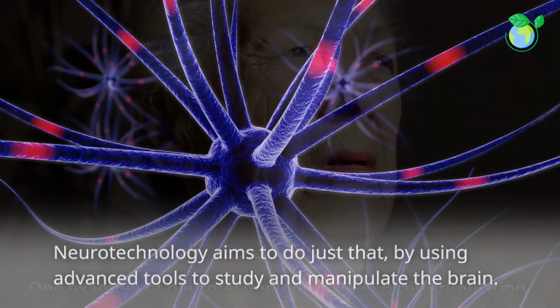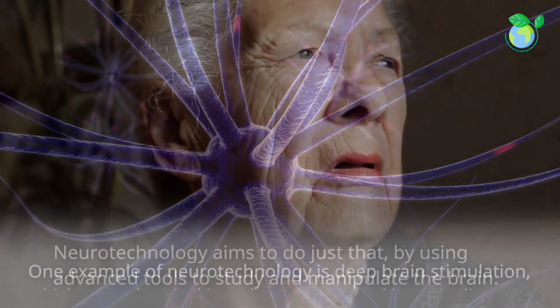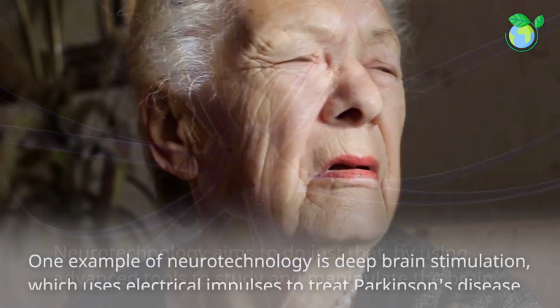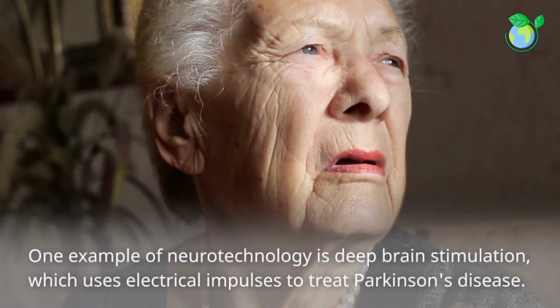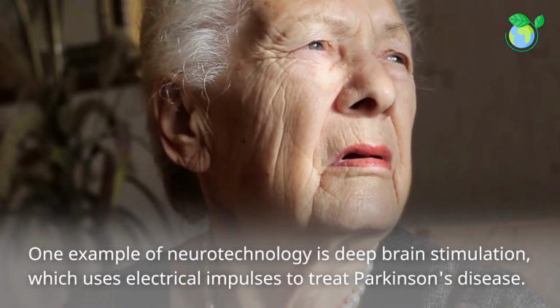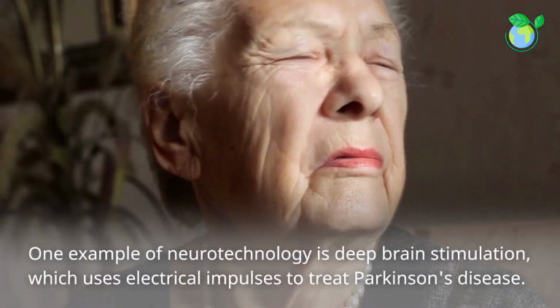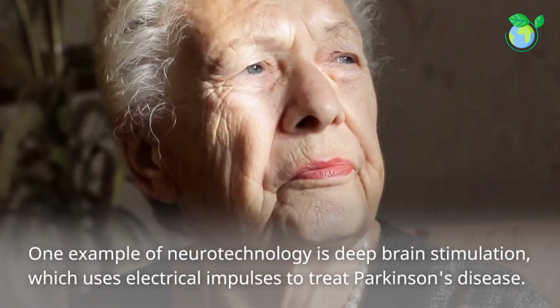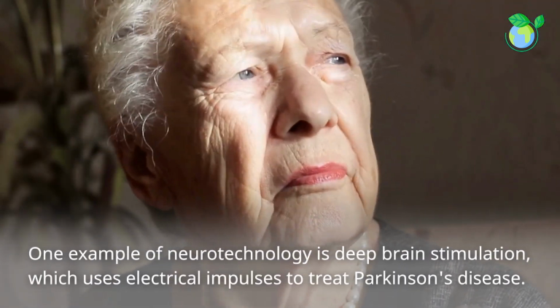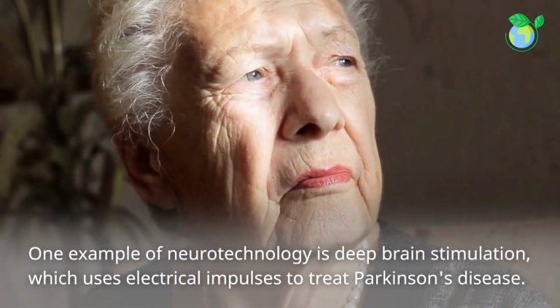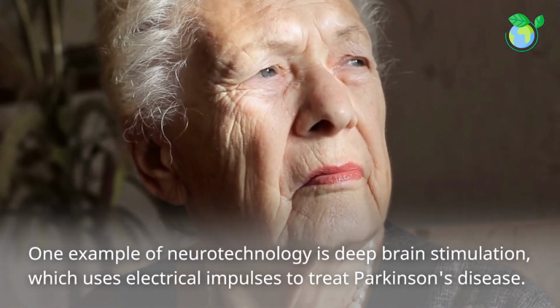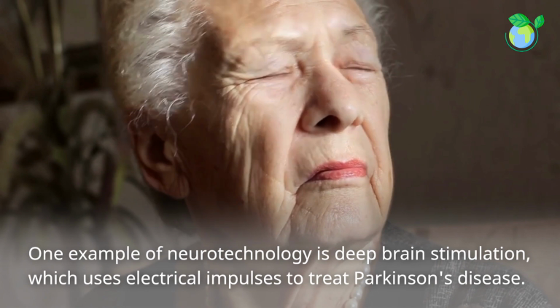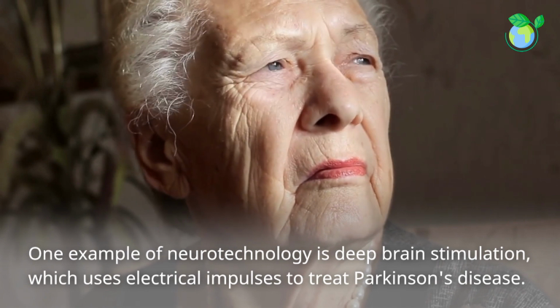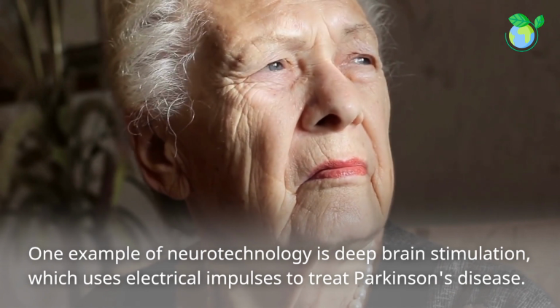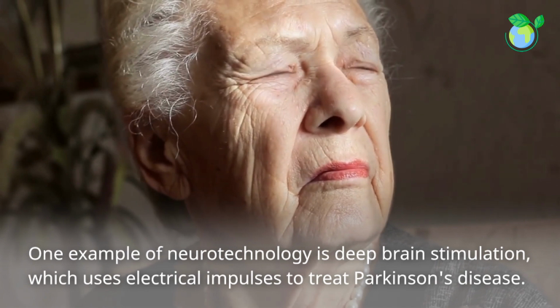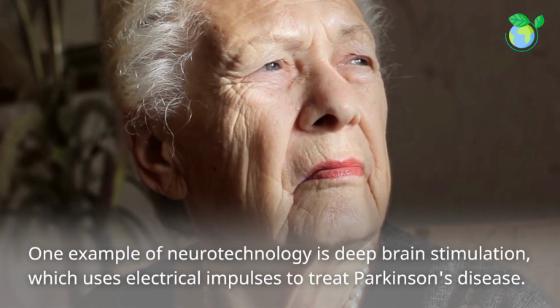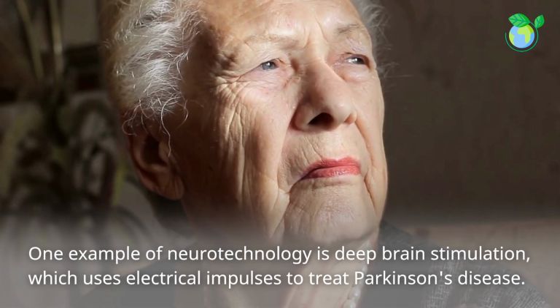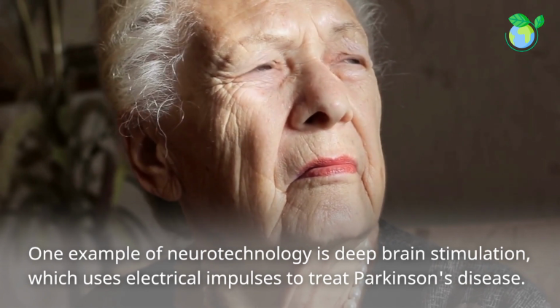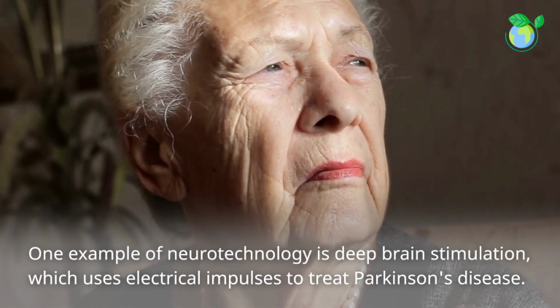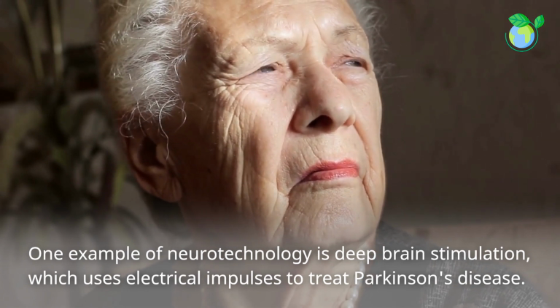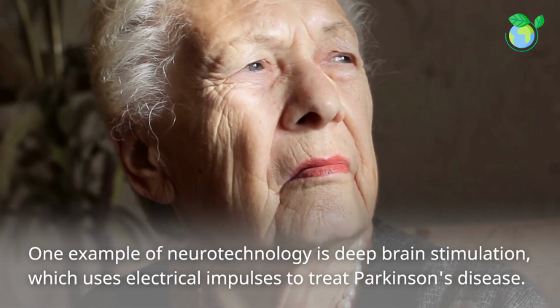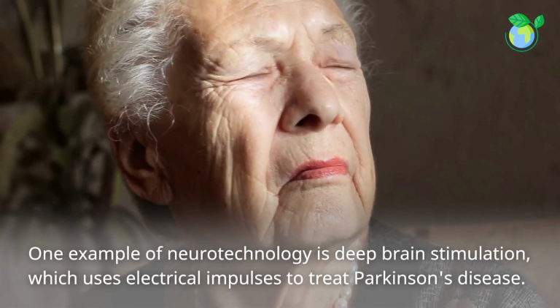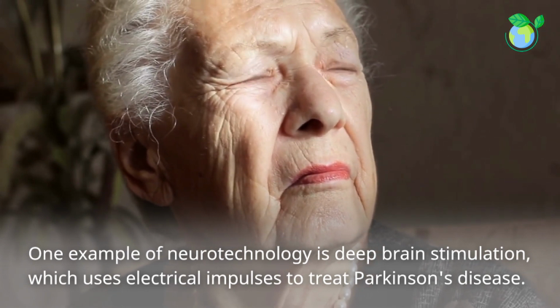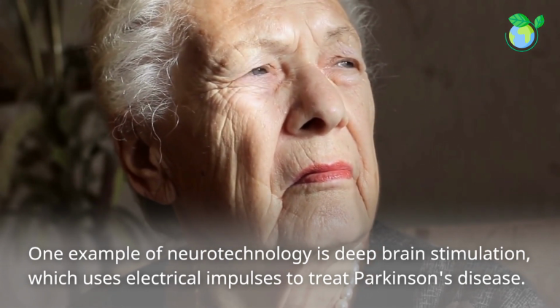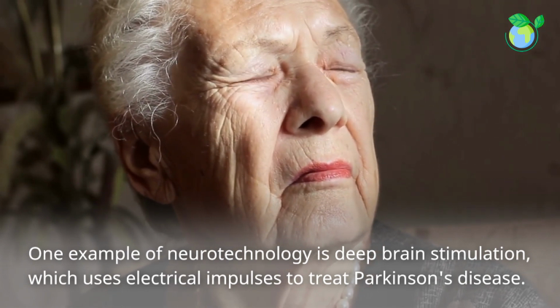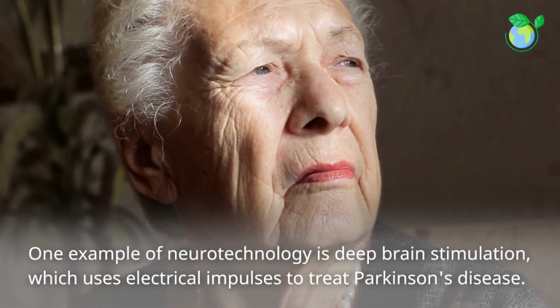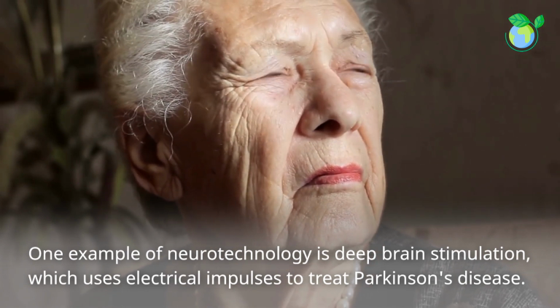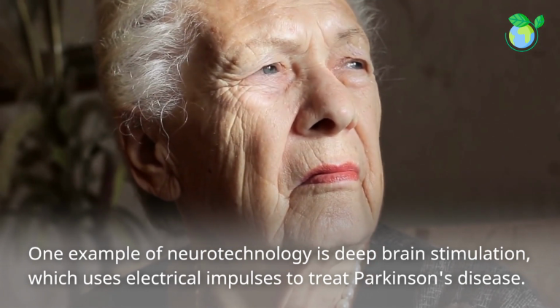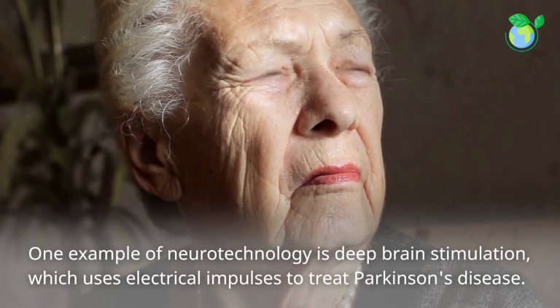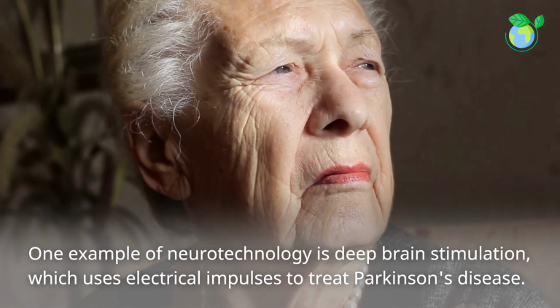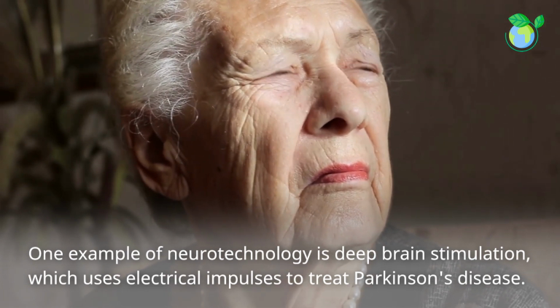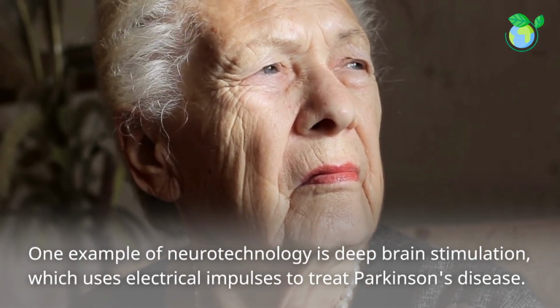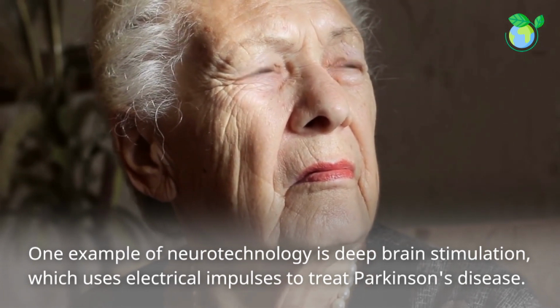One example of neurotechnology is deep brain stimulation, which uses electrical impulses to treat Parkinson's disease.